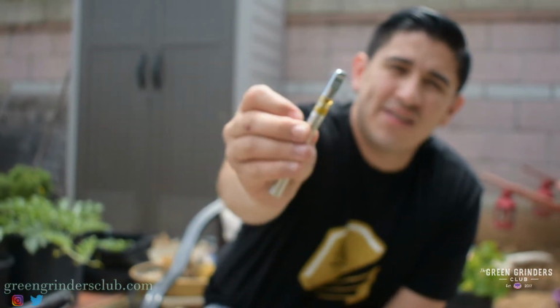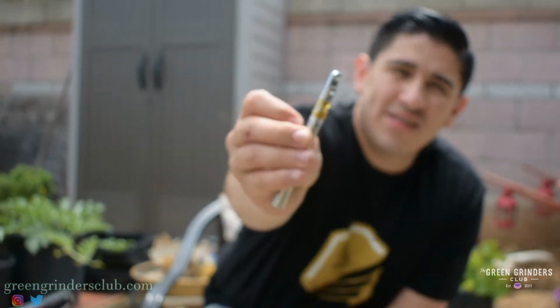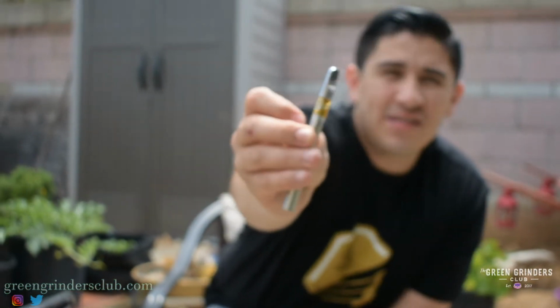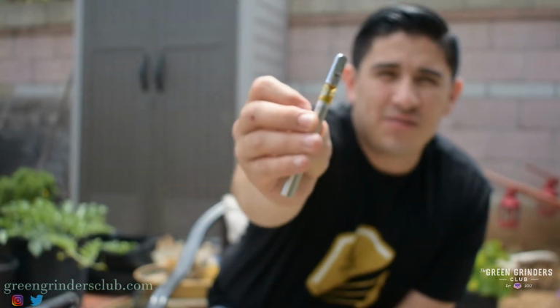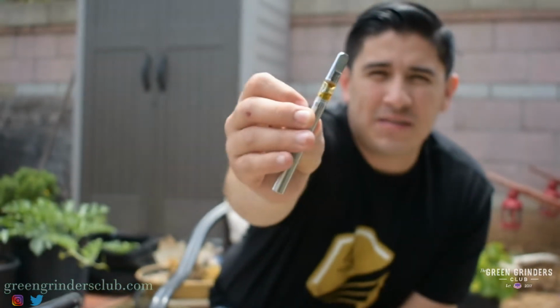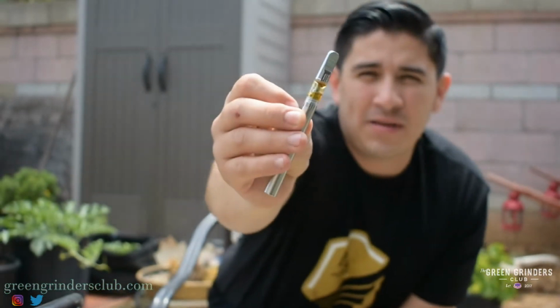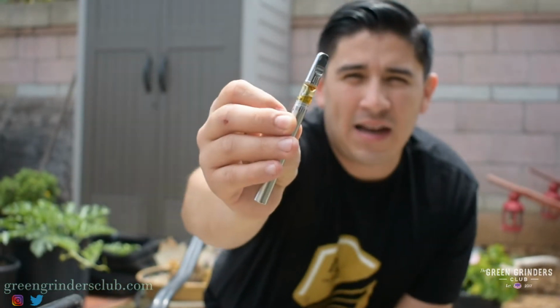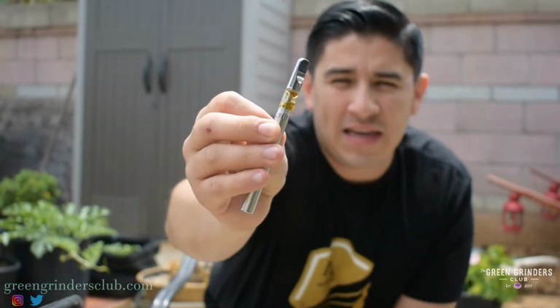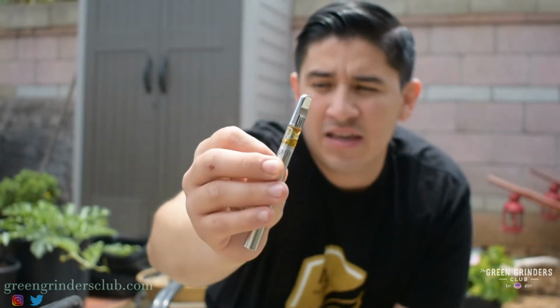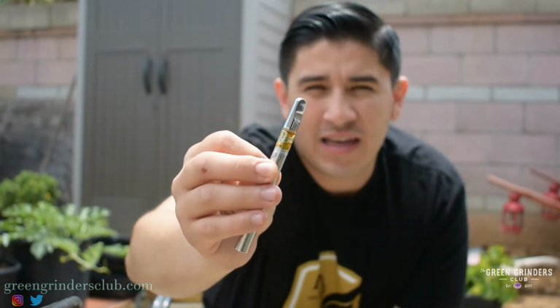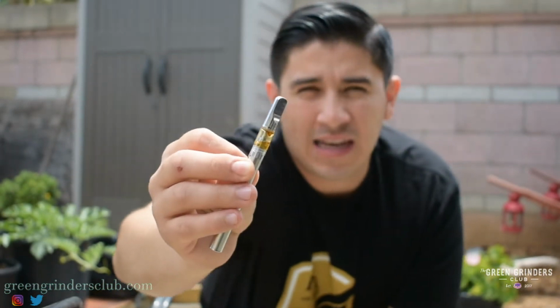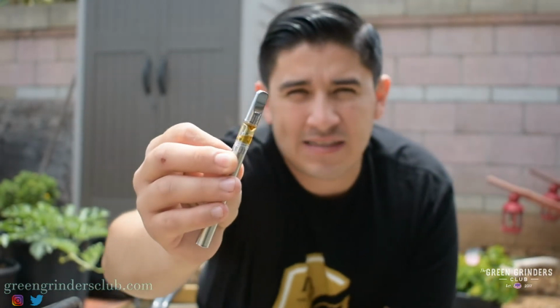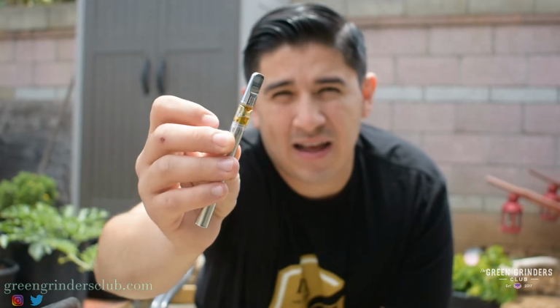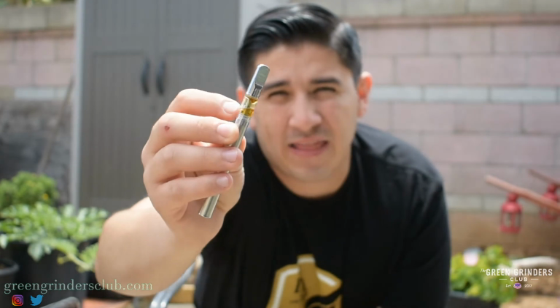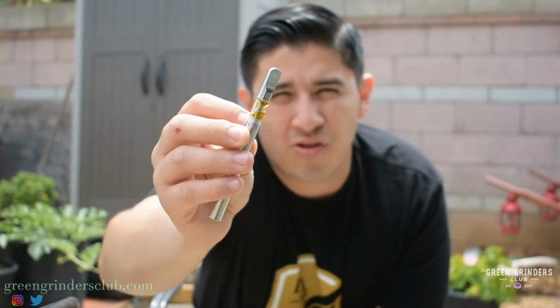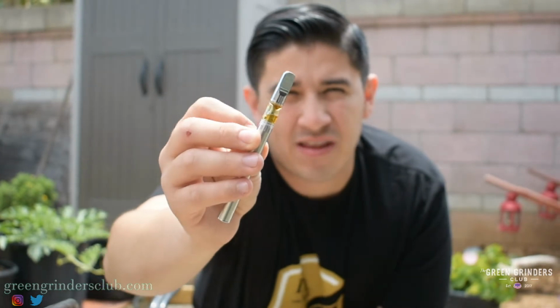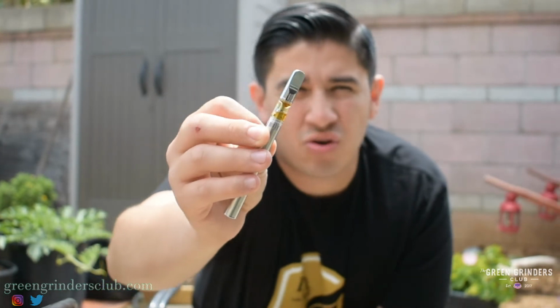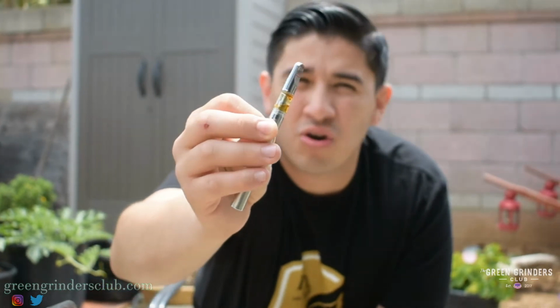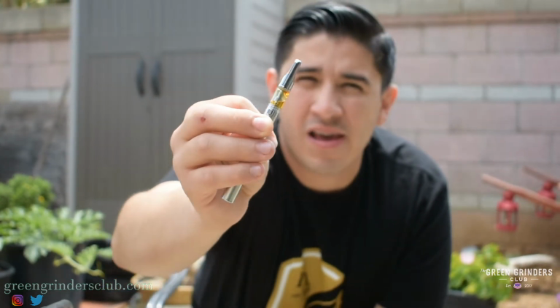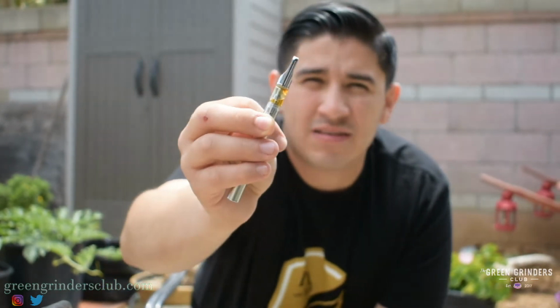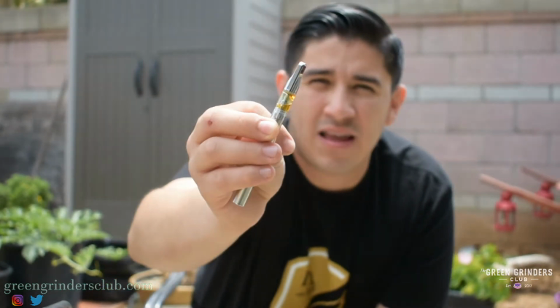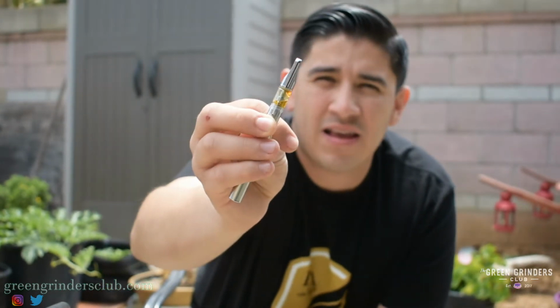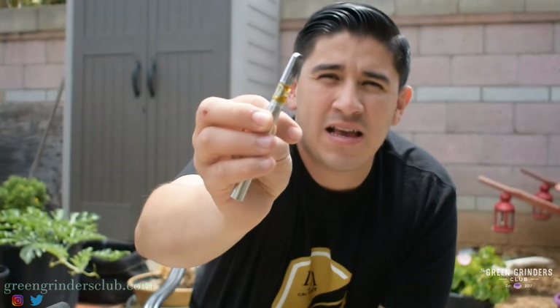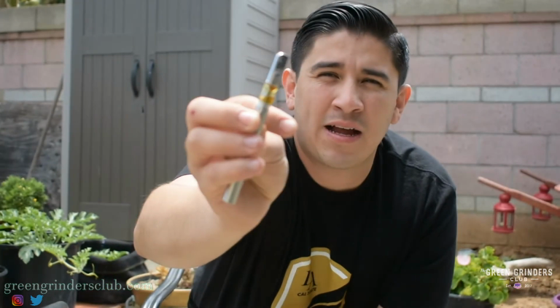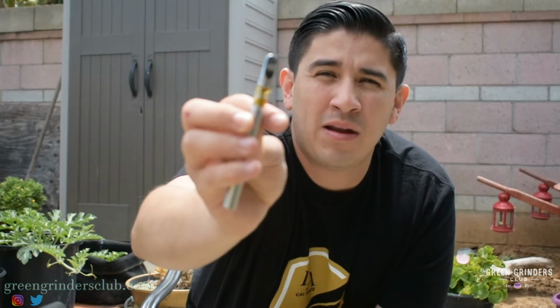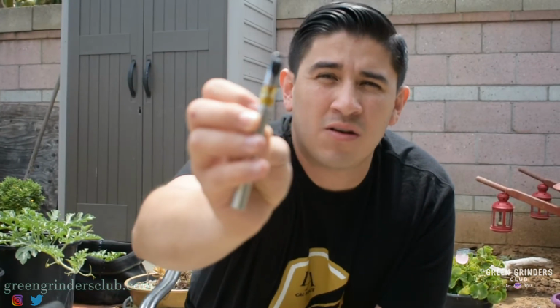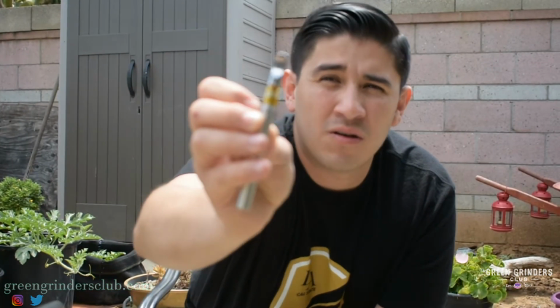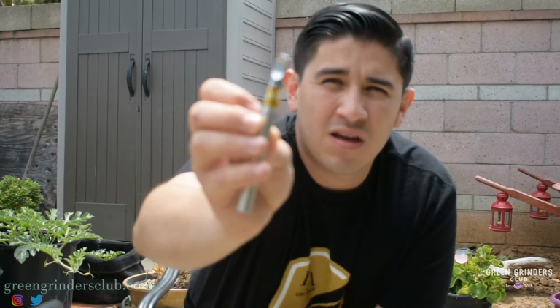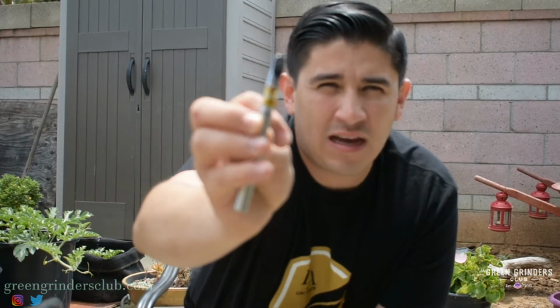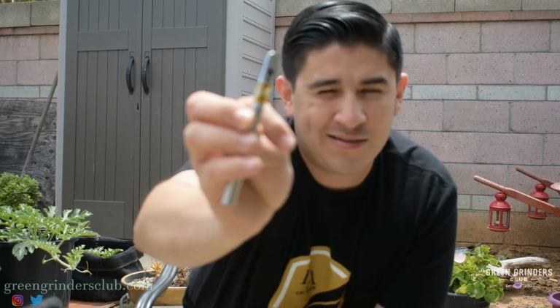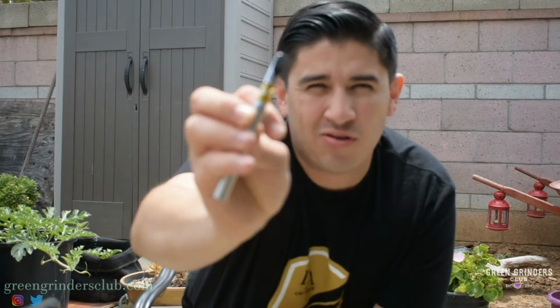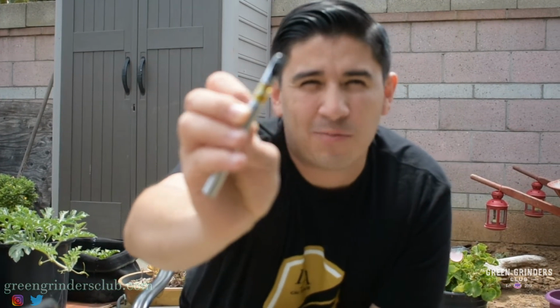So if you look there, the cera — the inside — it's yellow. I almost finished it.